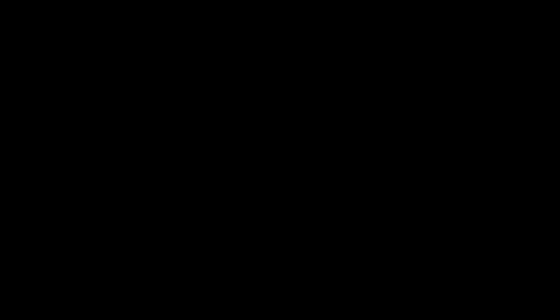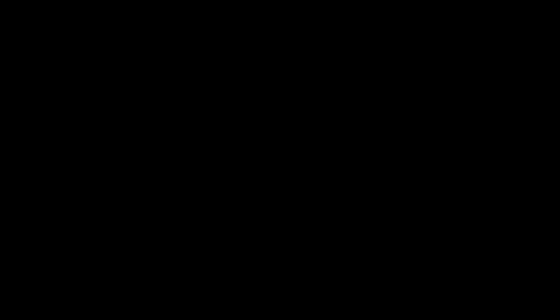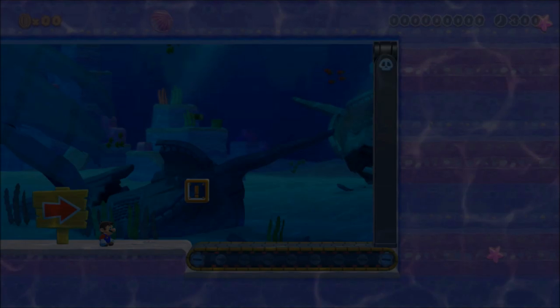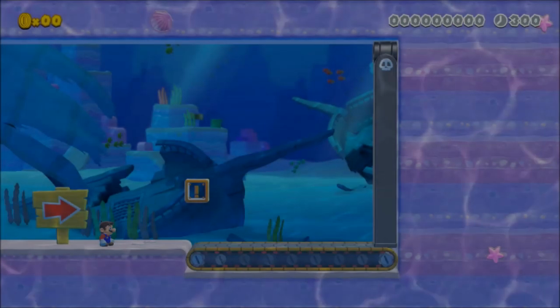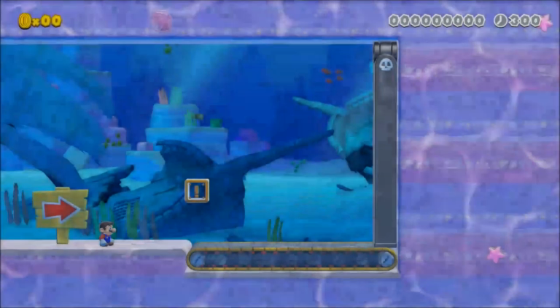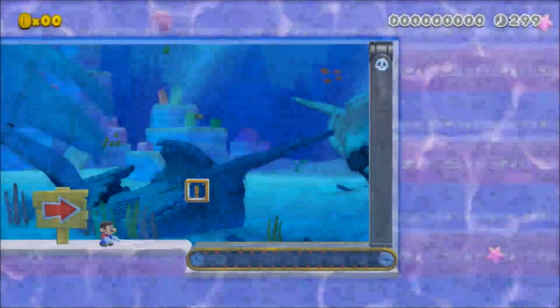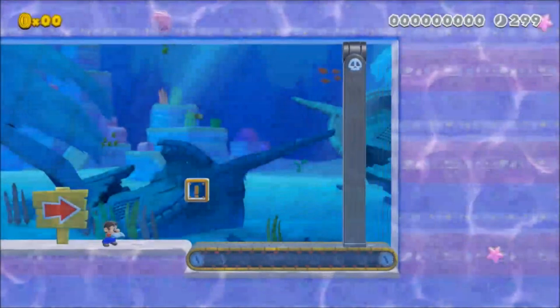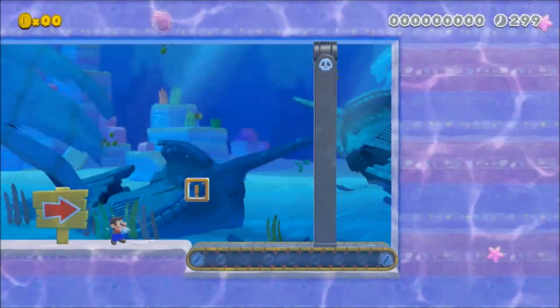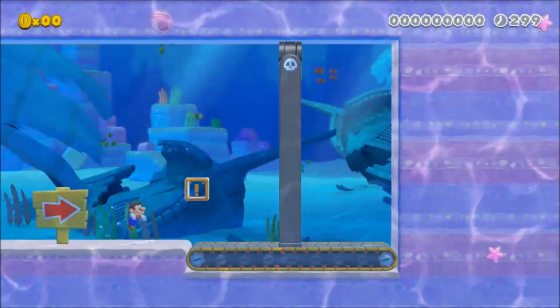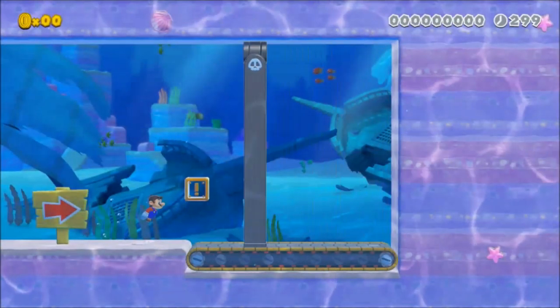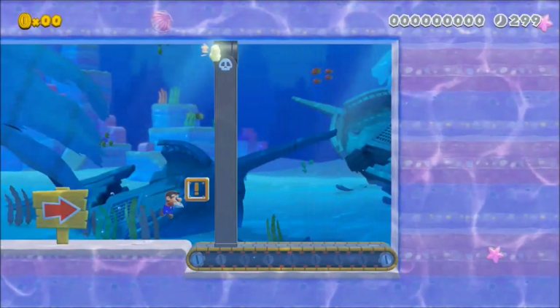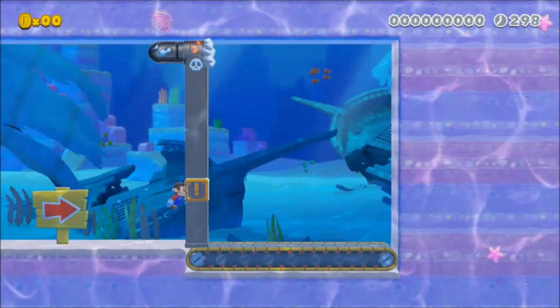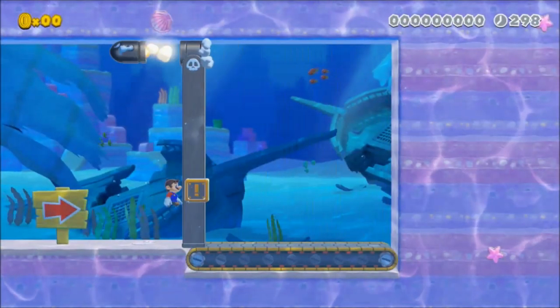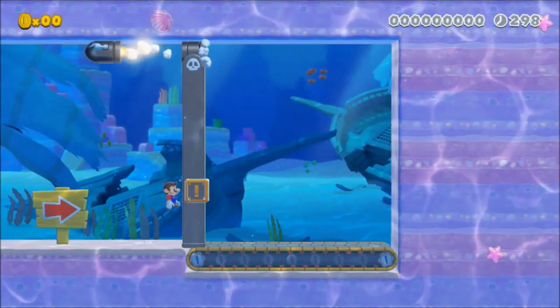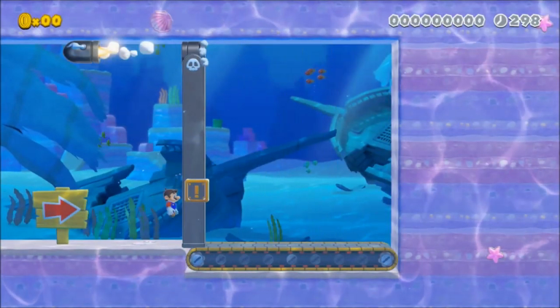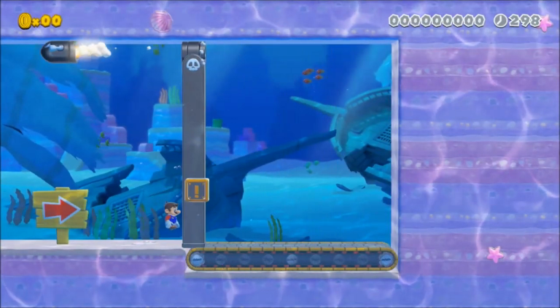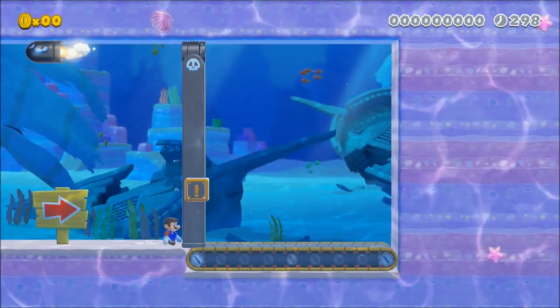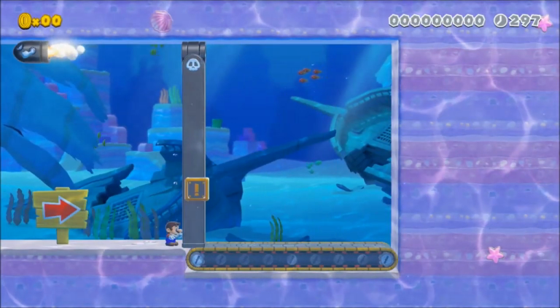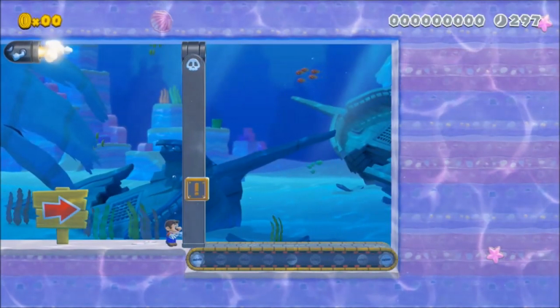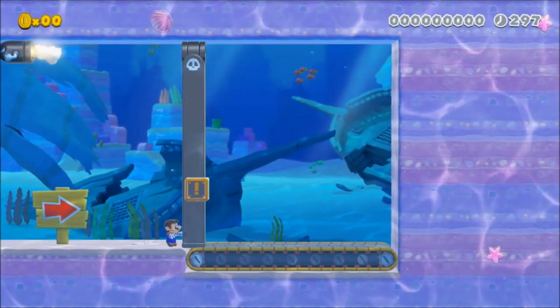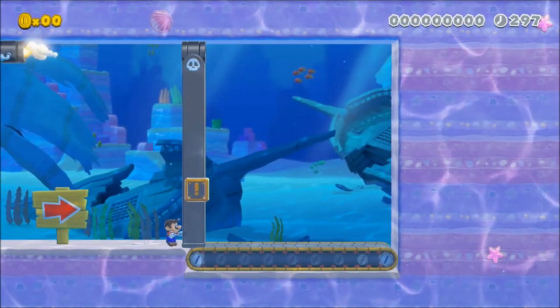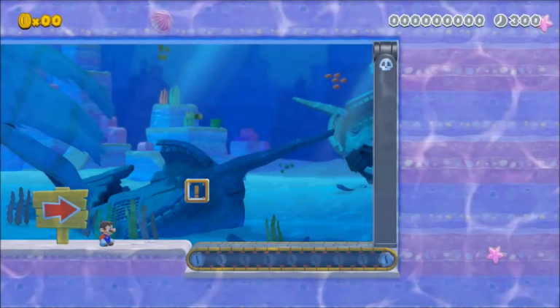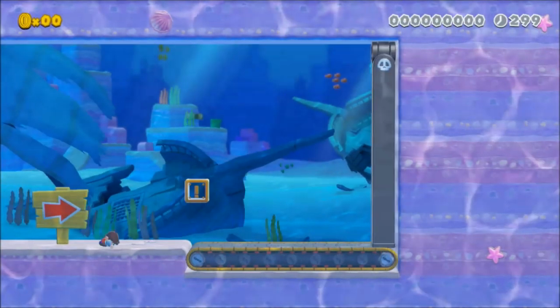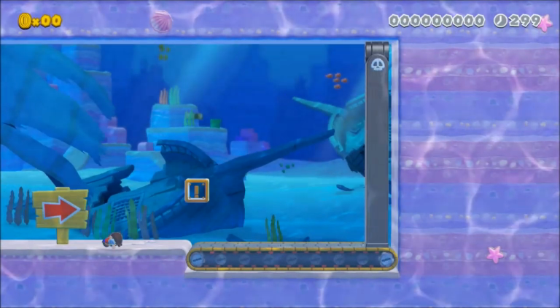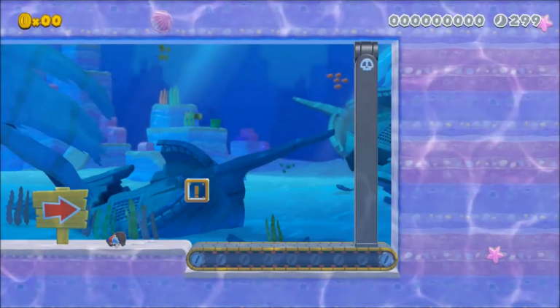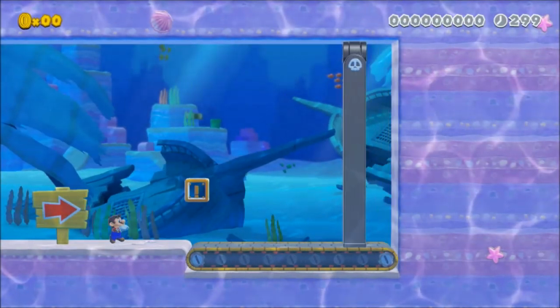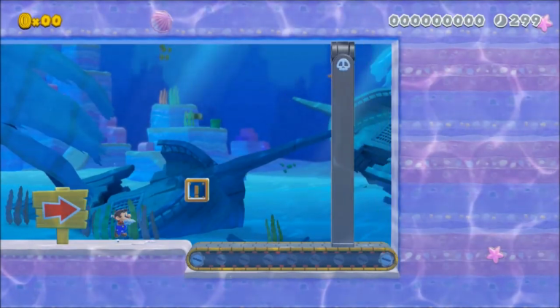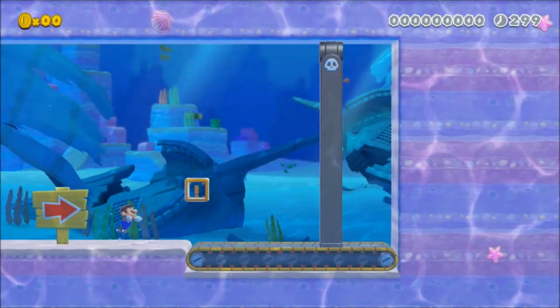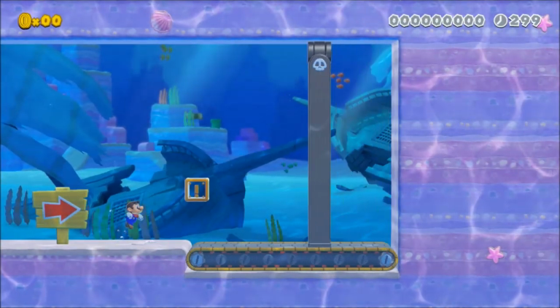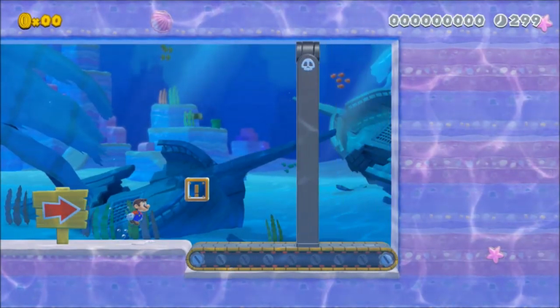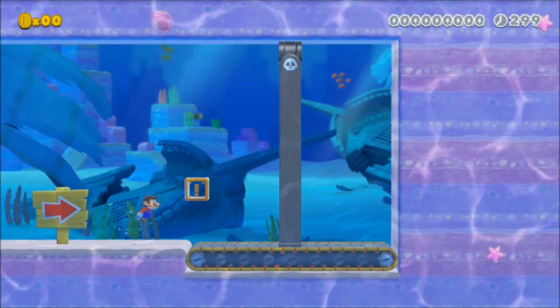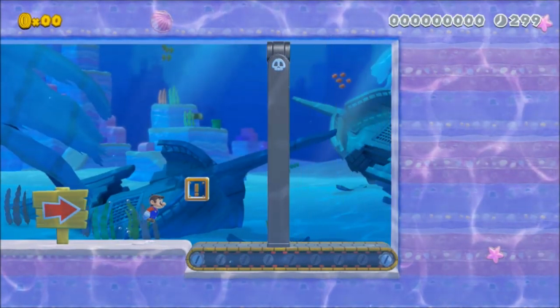In 3D World, you can get a small head start by doing a short crawl before attempting to swim.